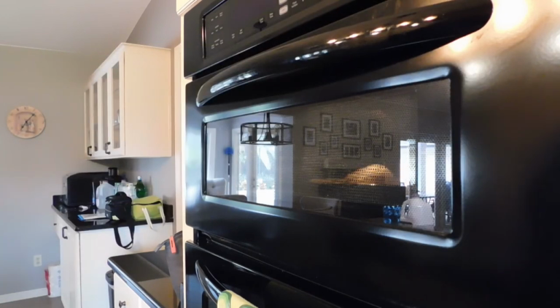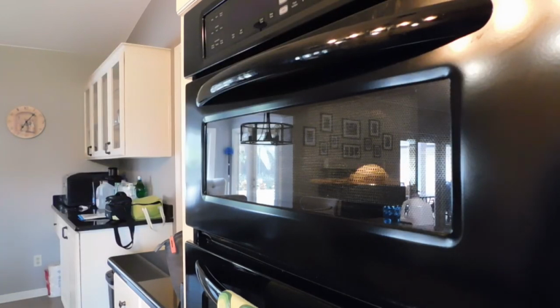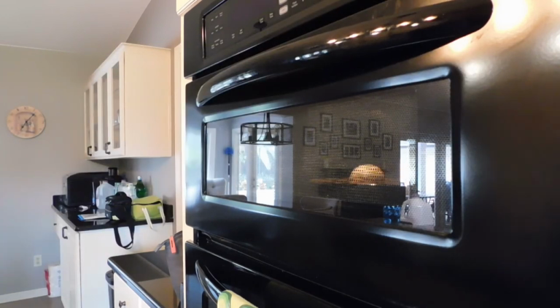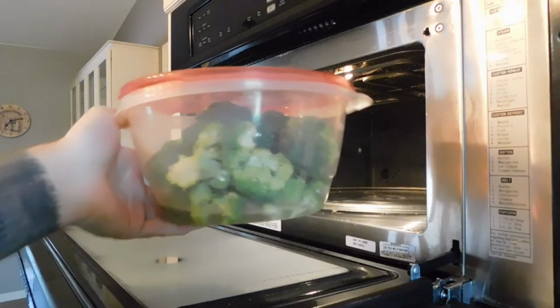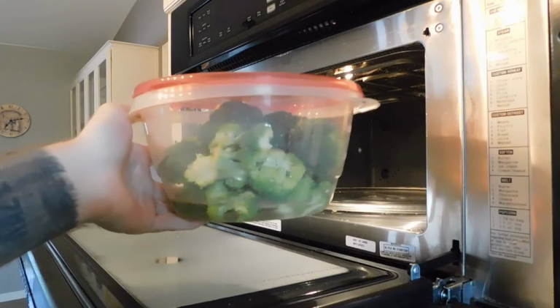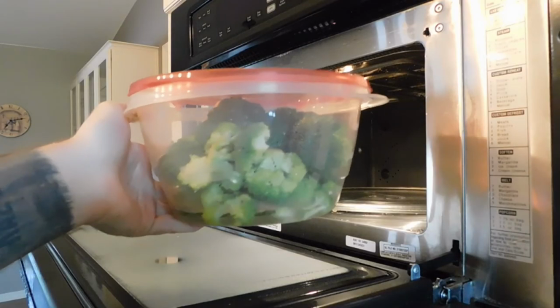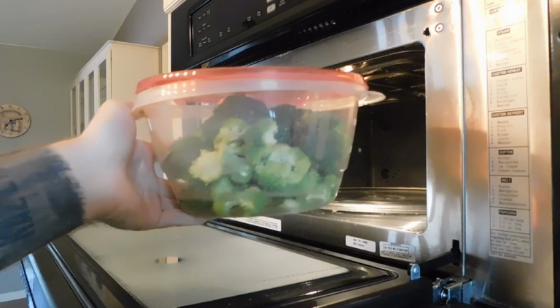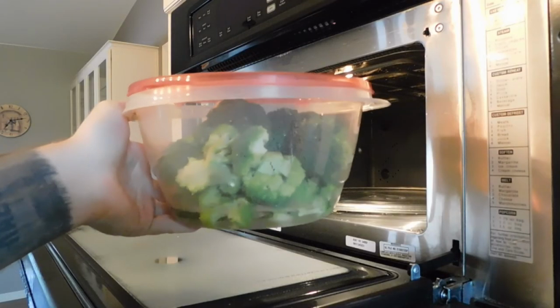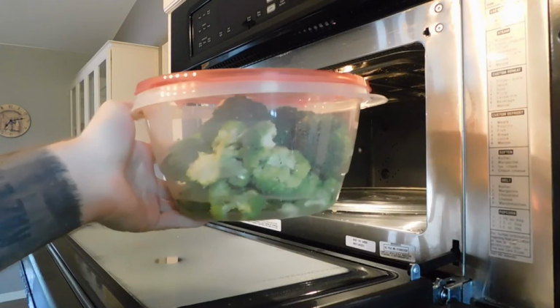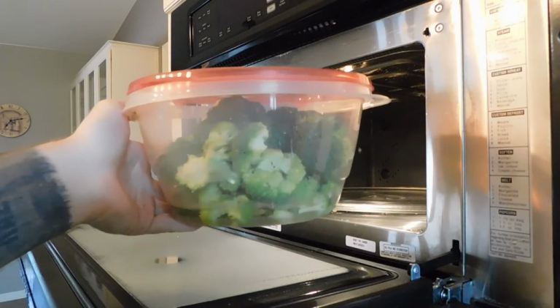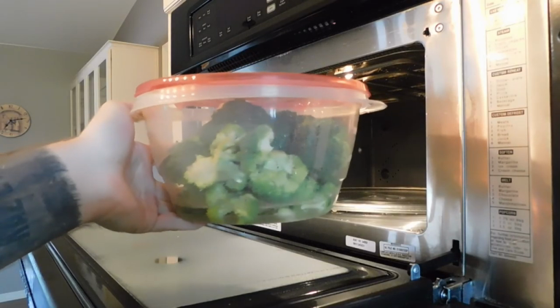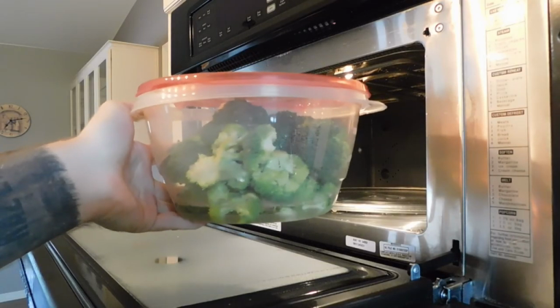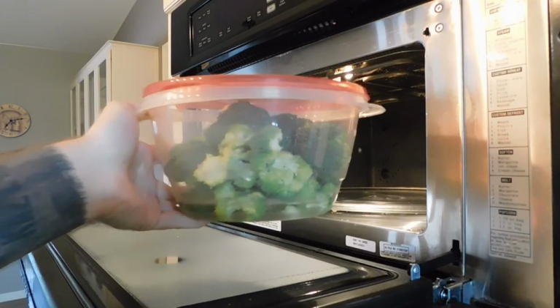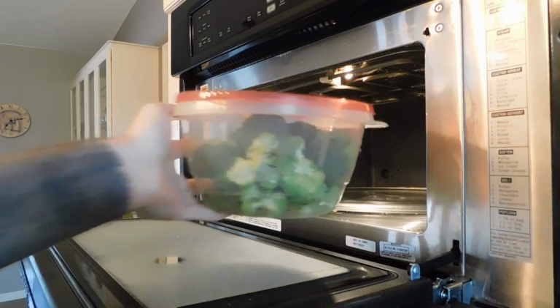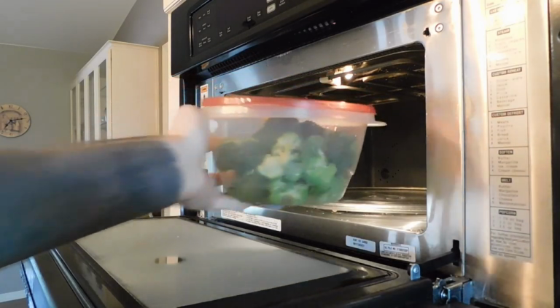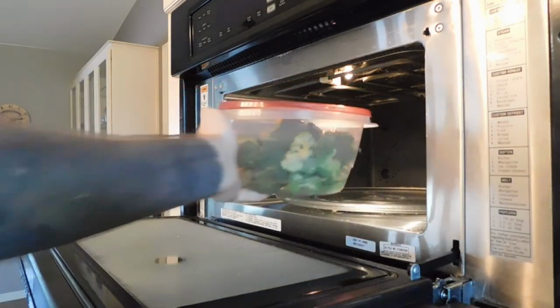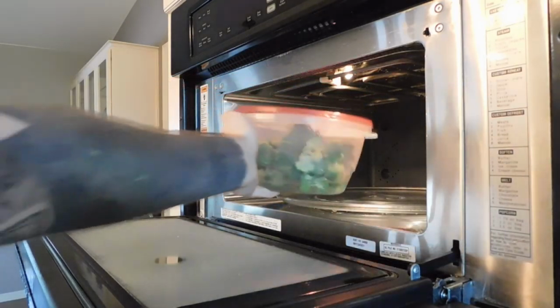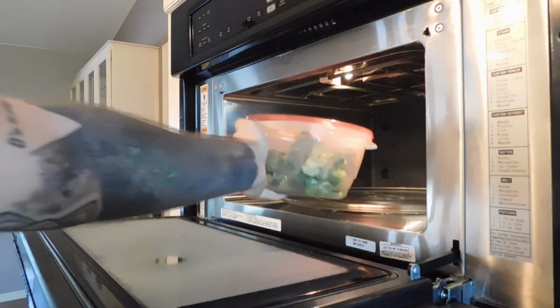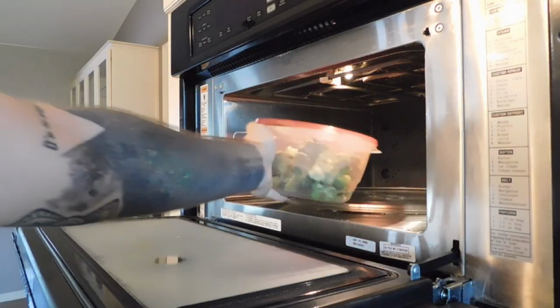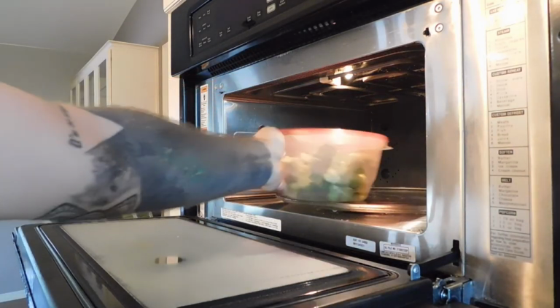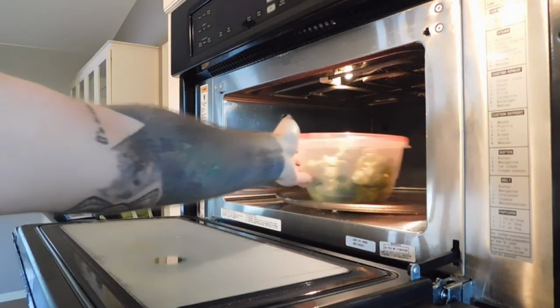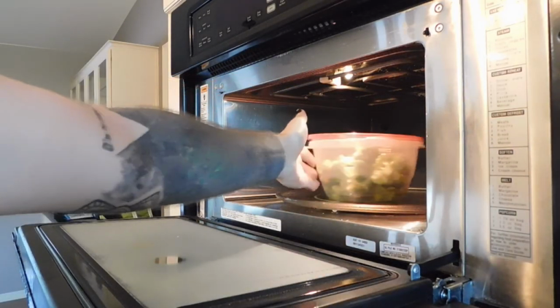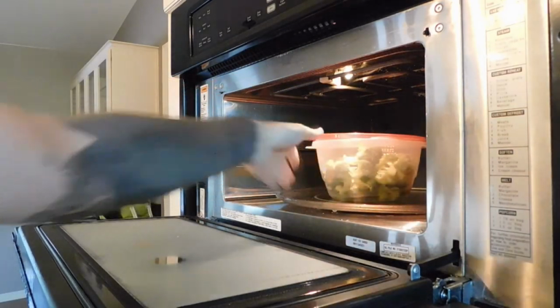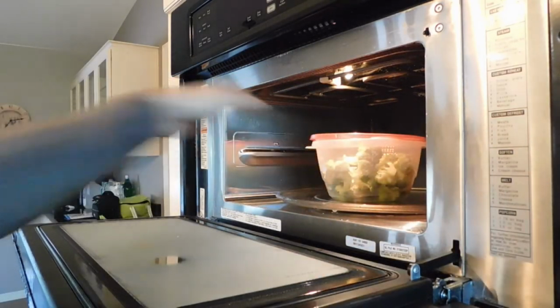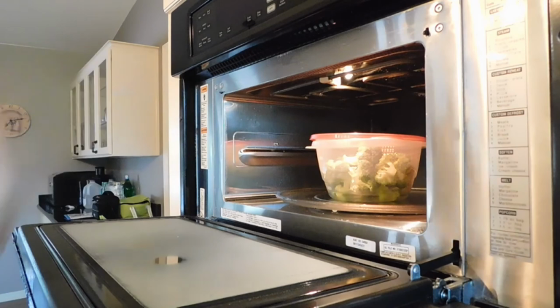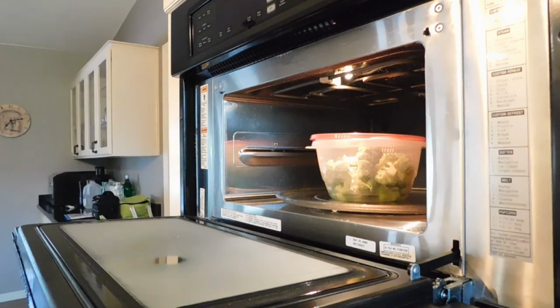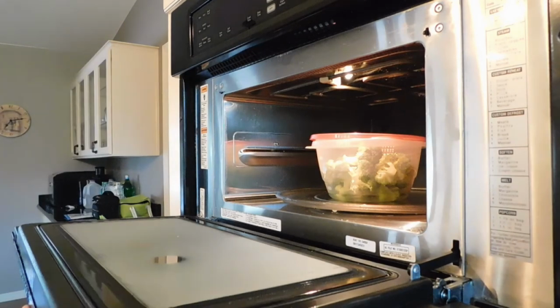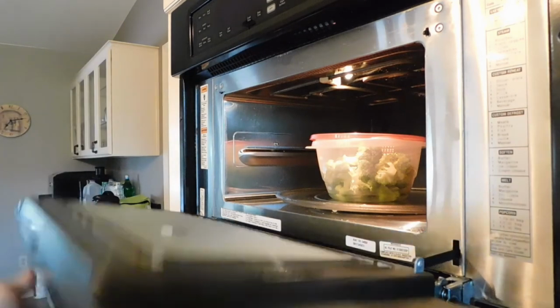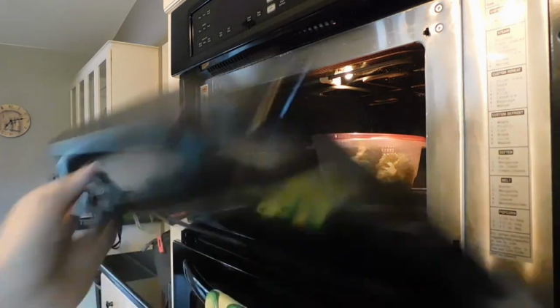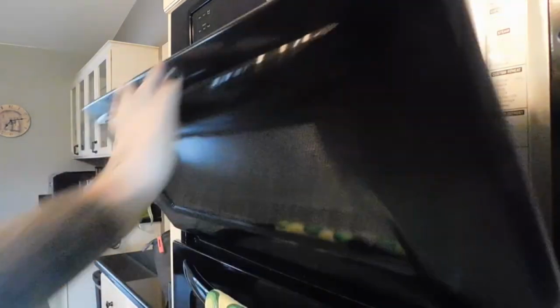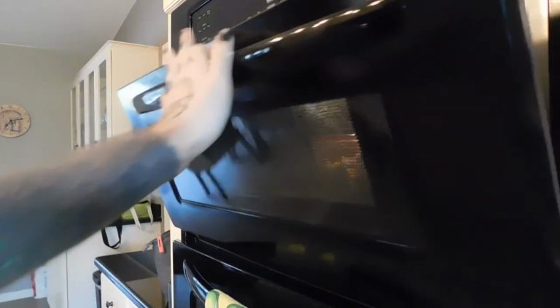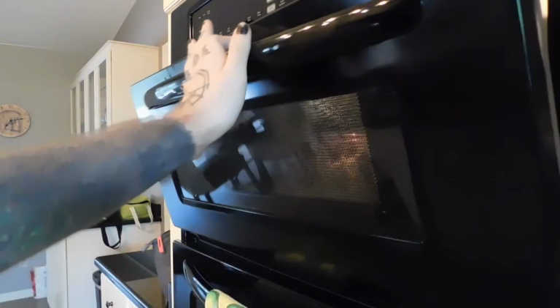When that's done, I'm putting in some broccoli with a little bit of water and the lid not quite on to steam it for another five to six minutes.